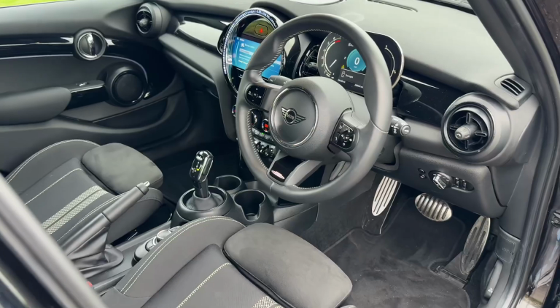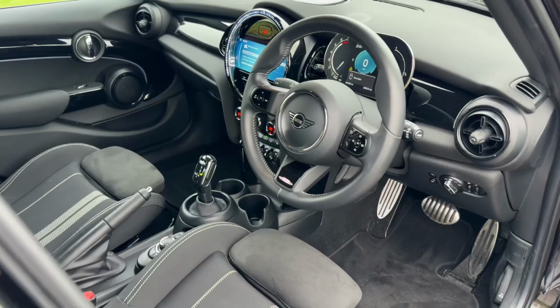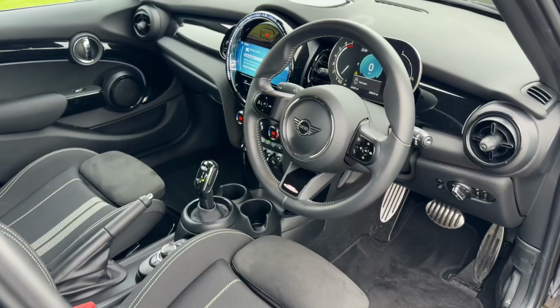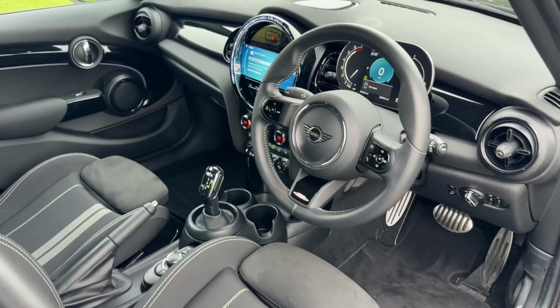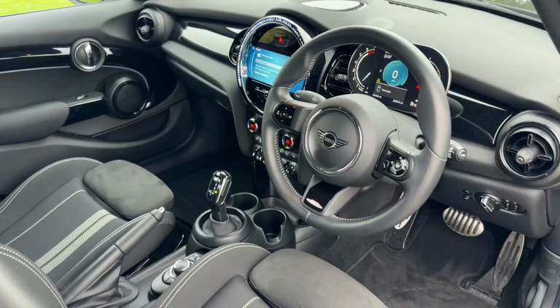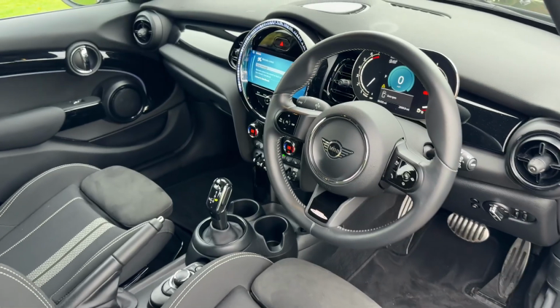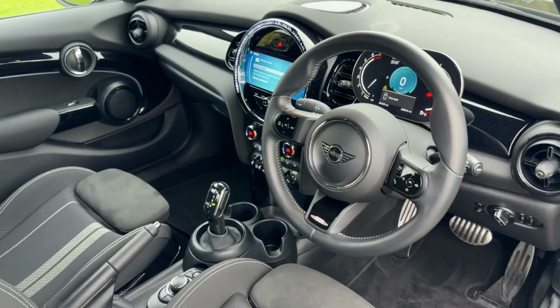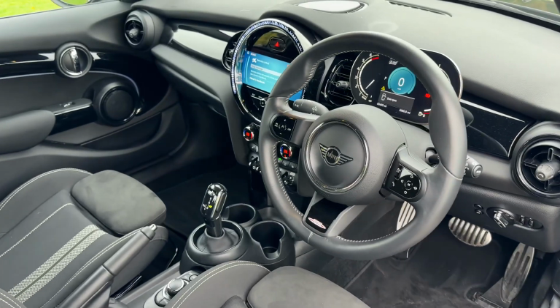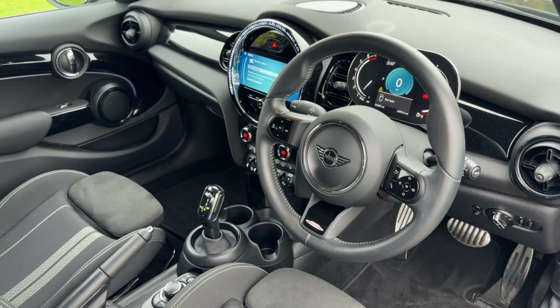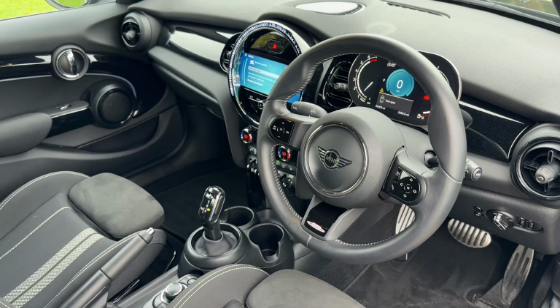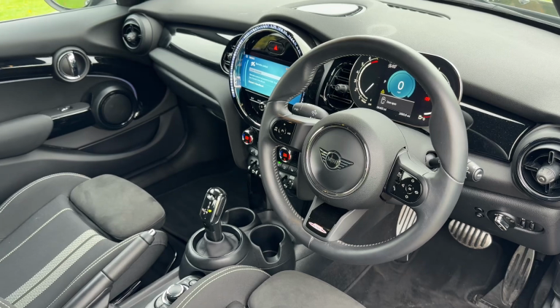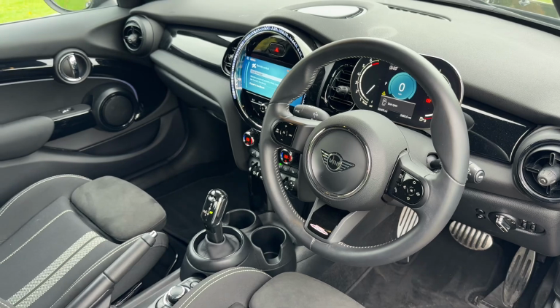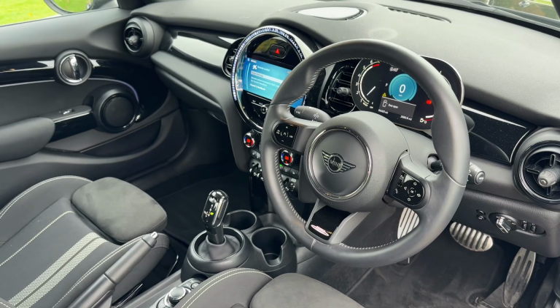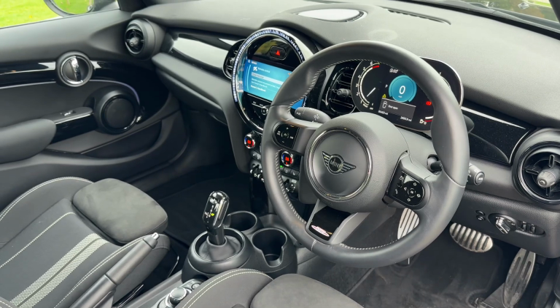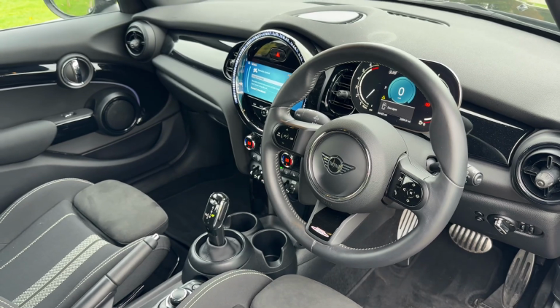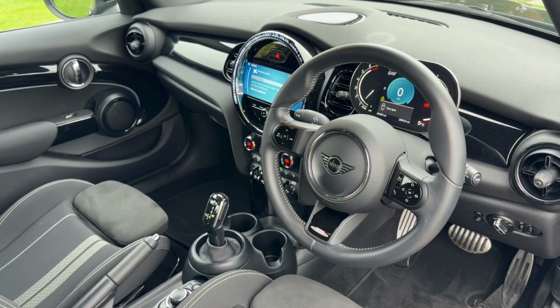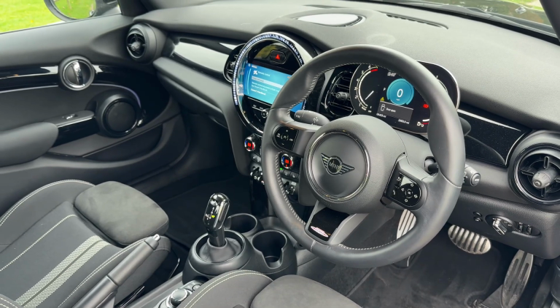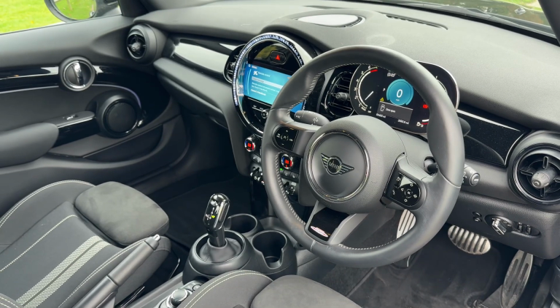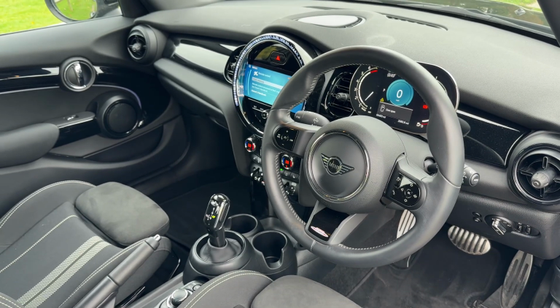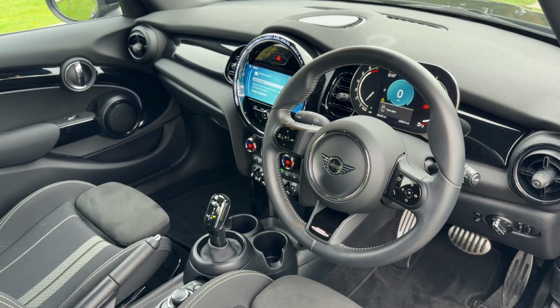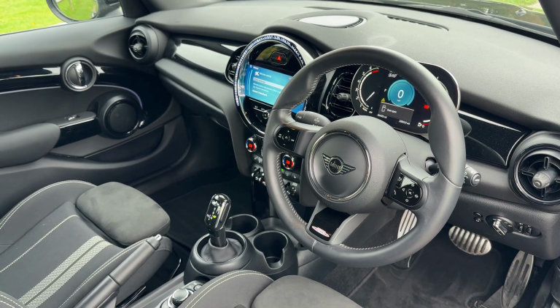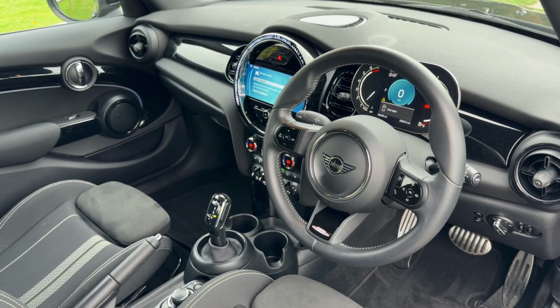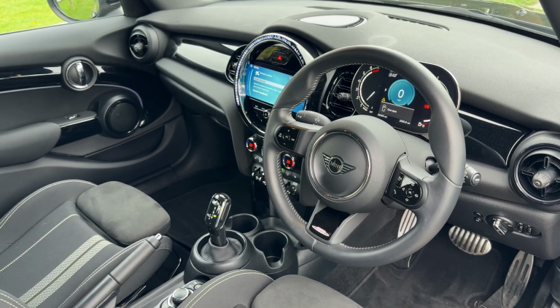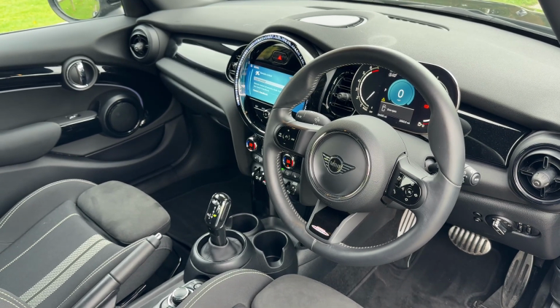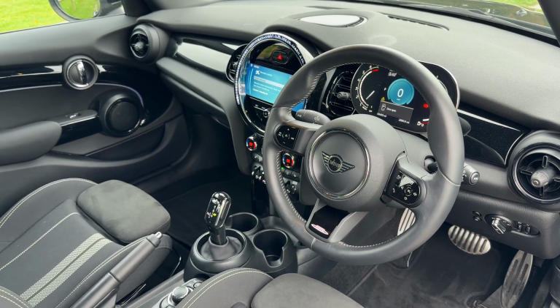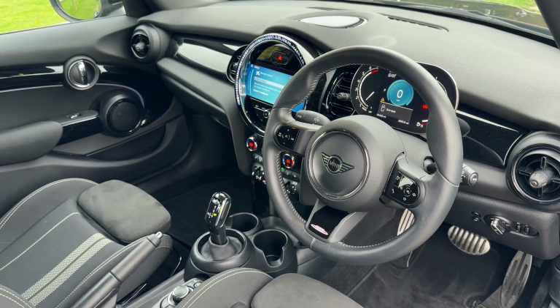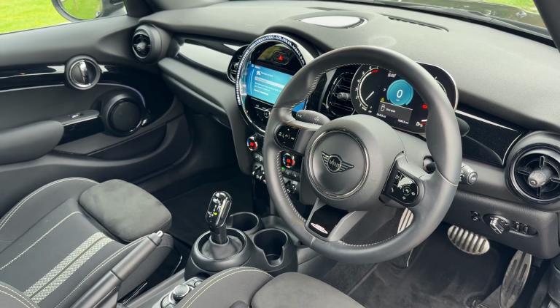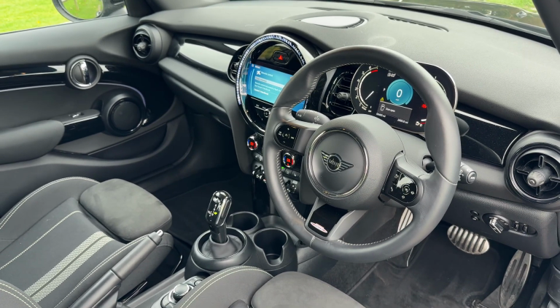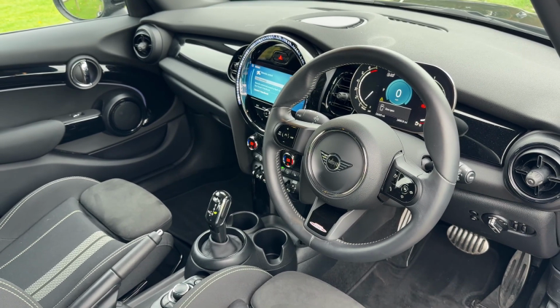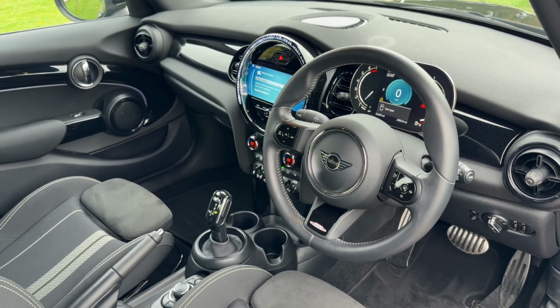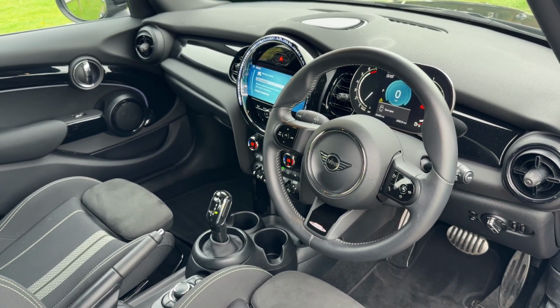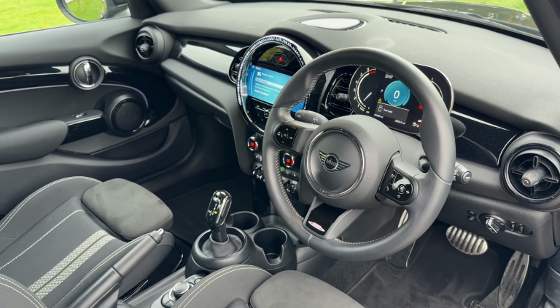Just briefly before we climb in, I think it's well worth seeing the interior from this exterior point of view. There's plenty to run through on the dashboard, so let's hop in and we'll do that now.